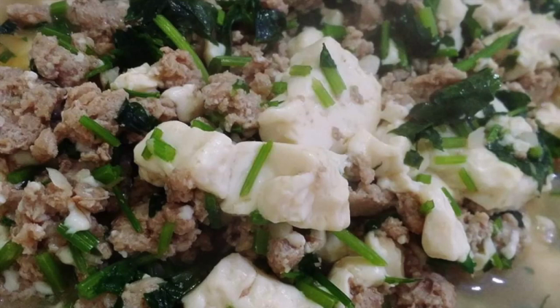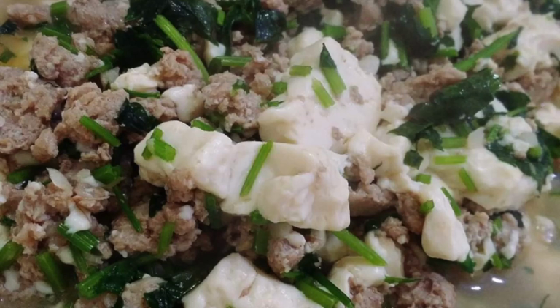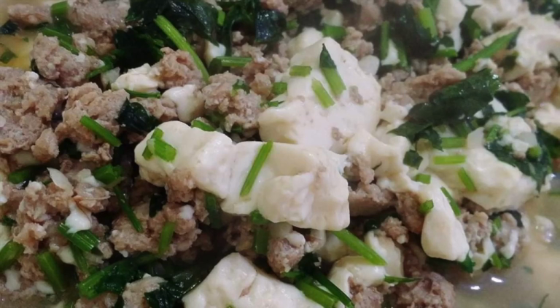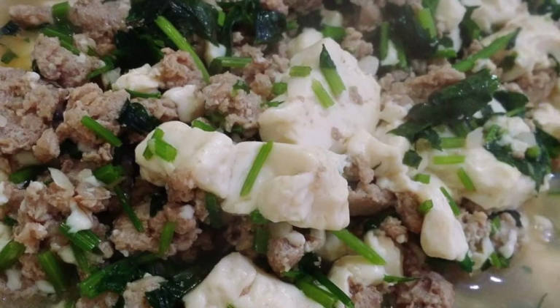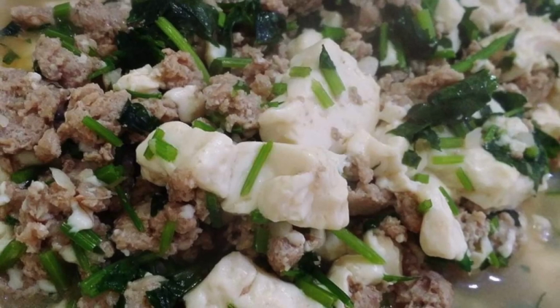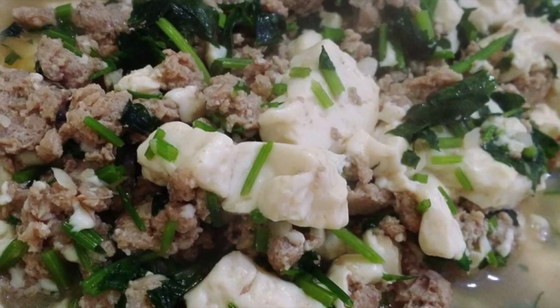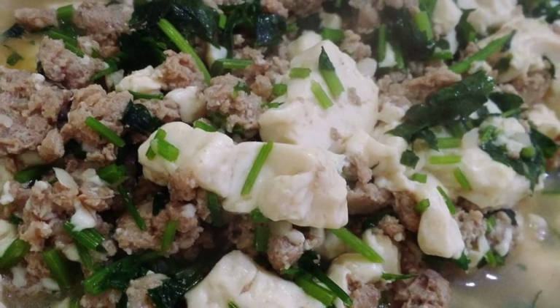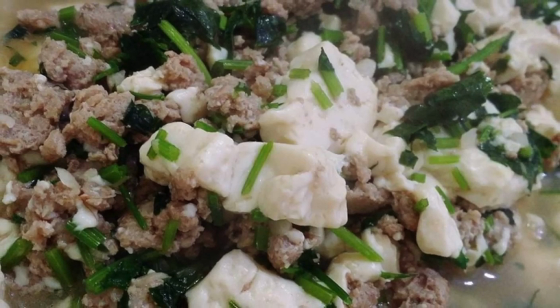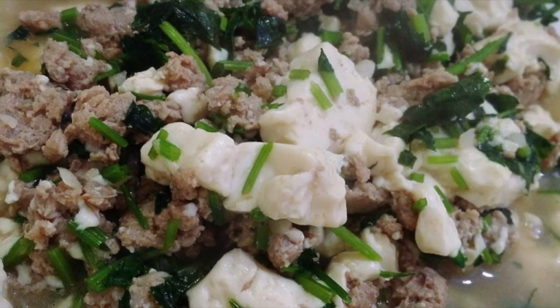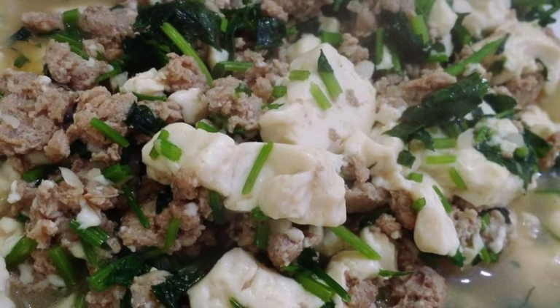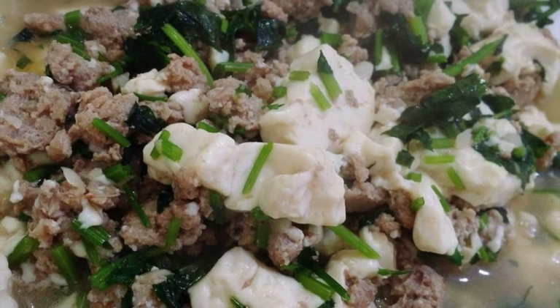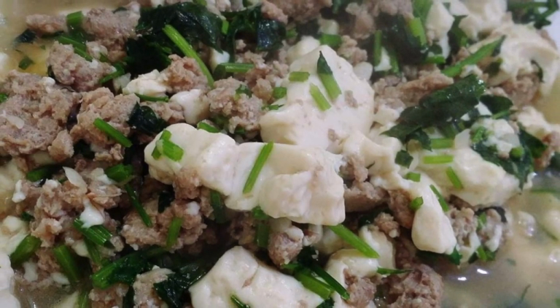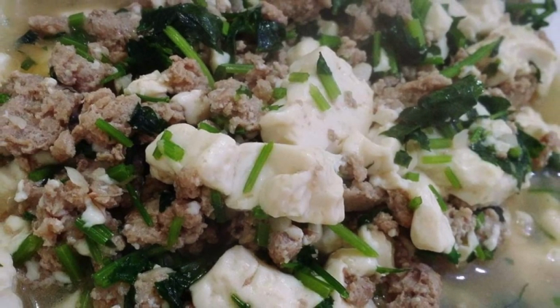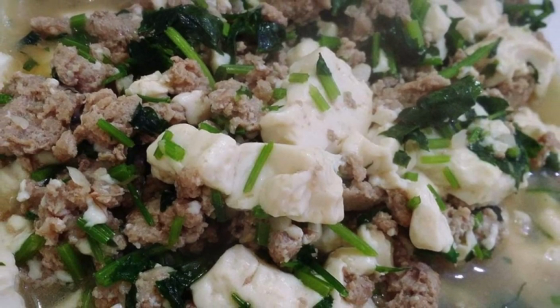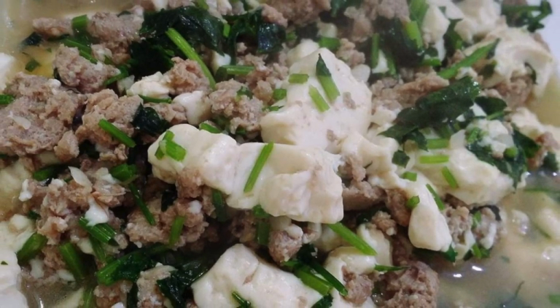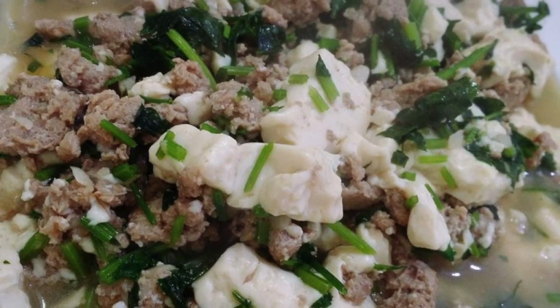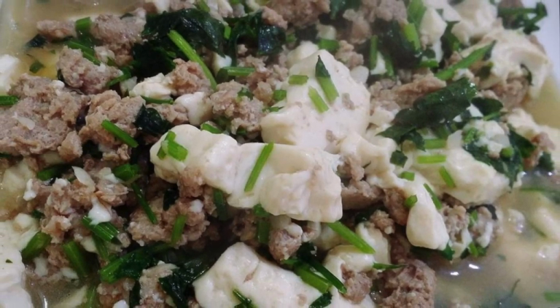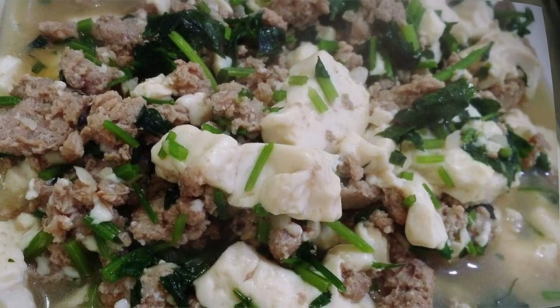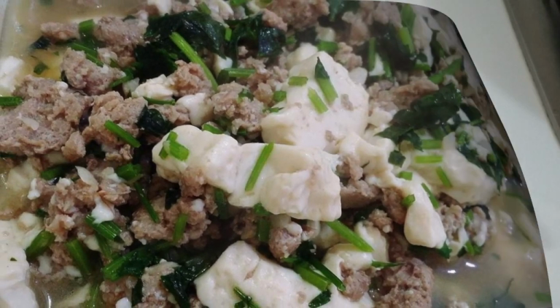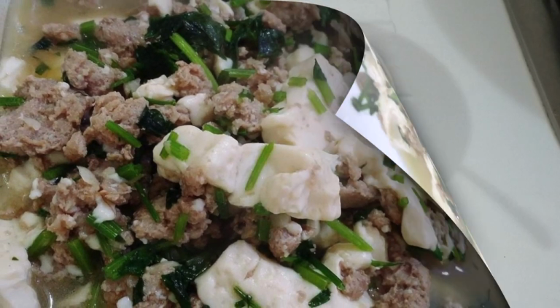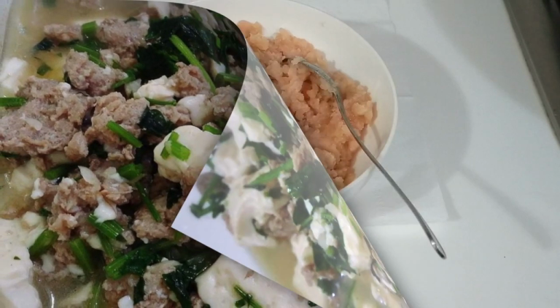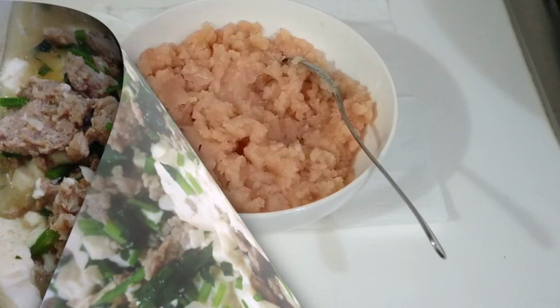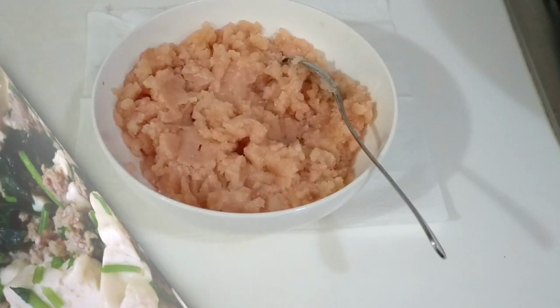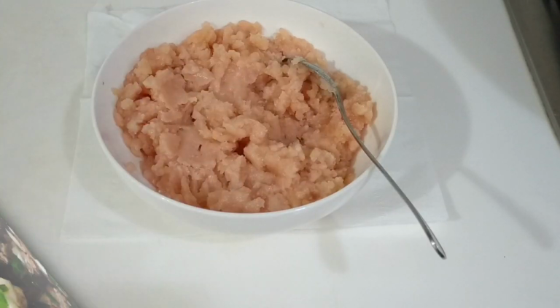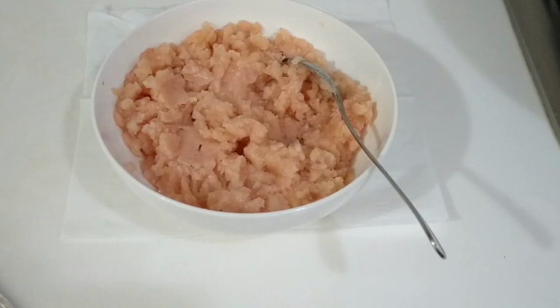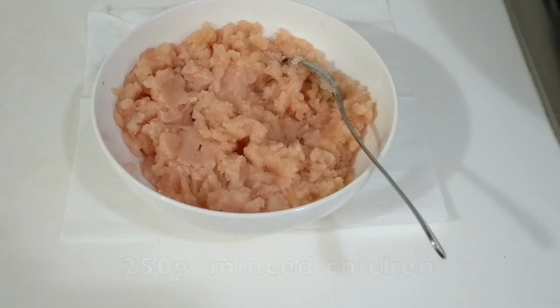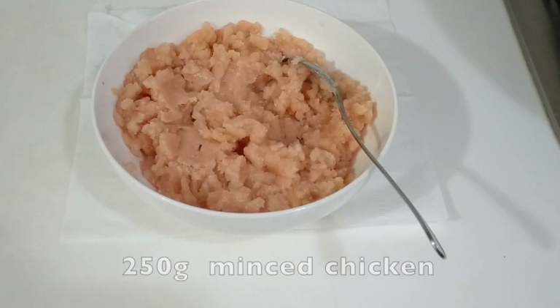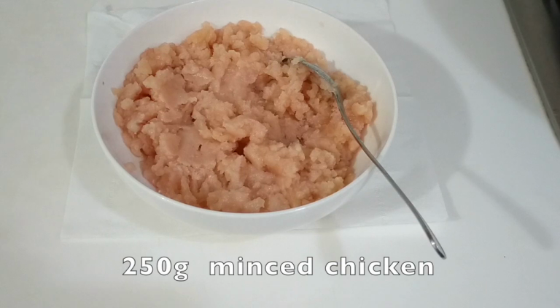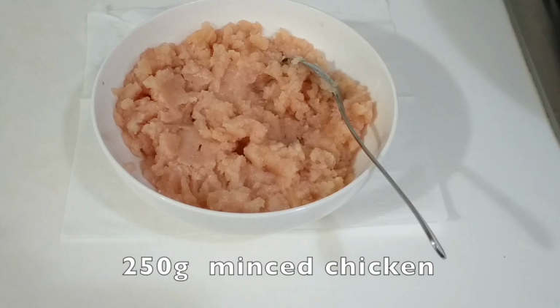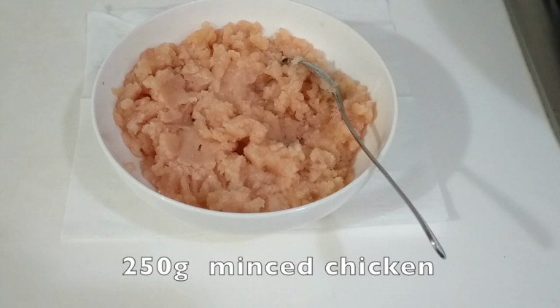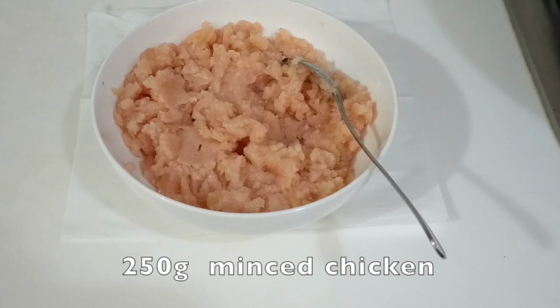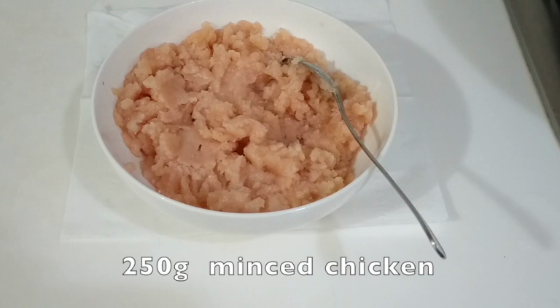Hello everyone! Today I'm going to make stir-fried tofu and minced meat. I'm using chicken today.